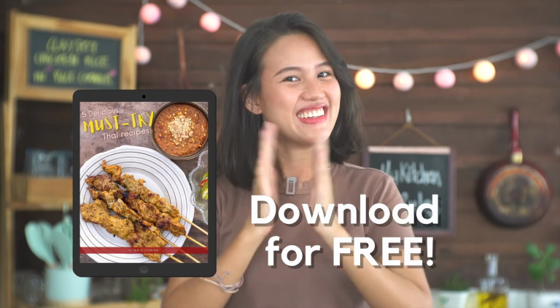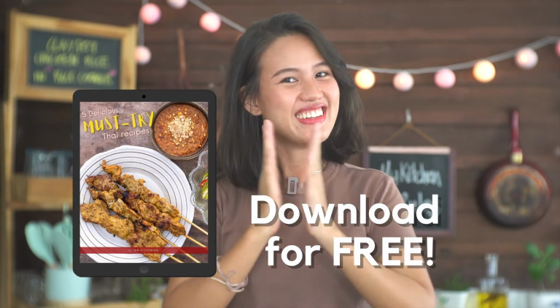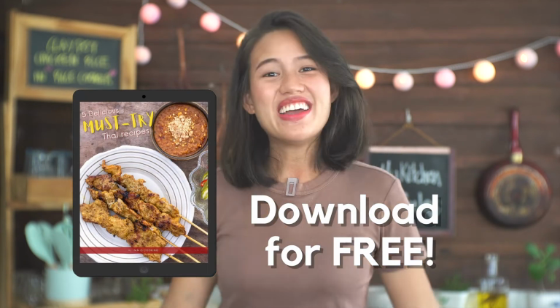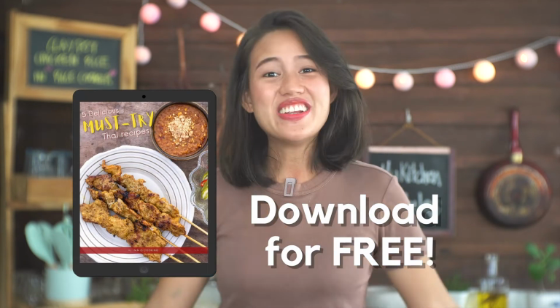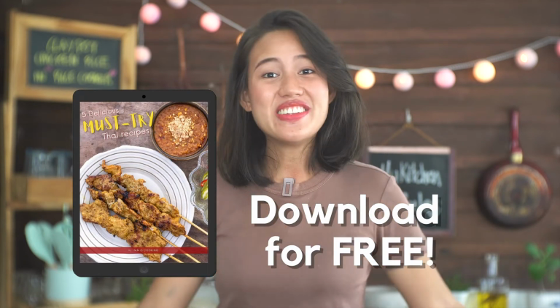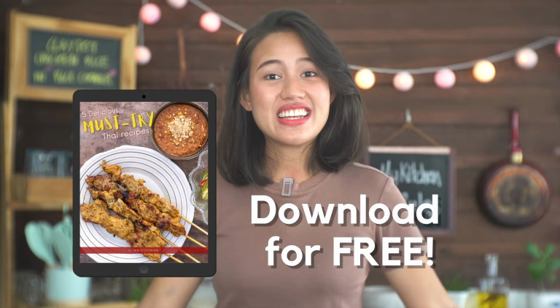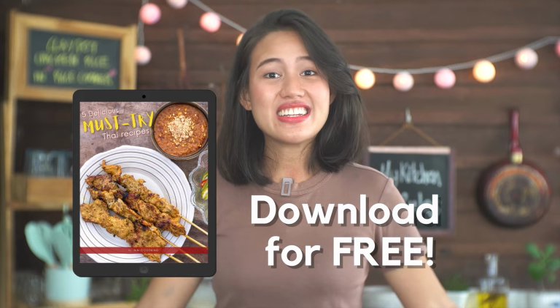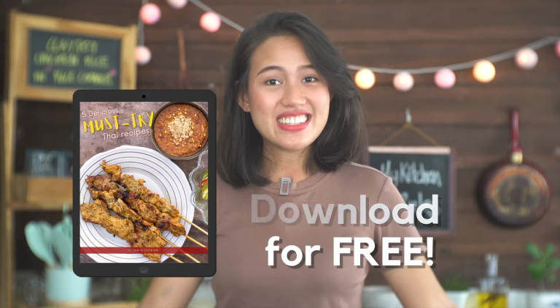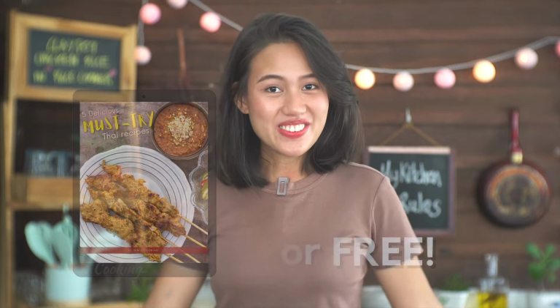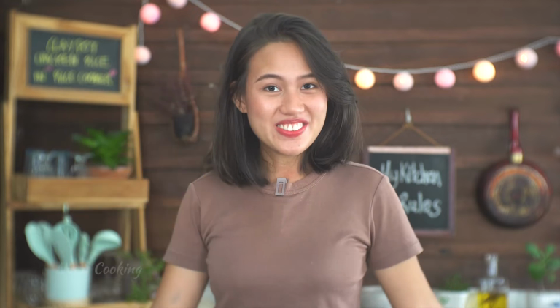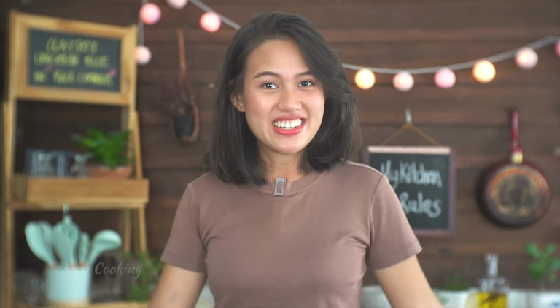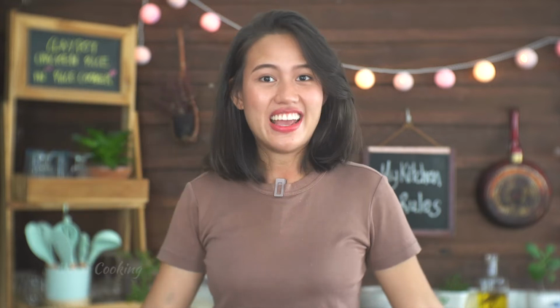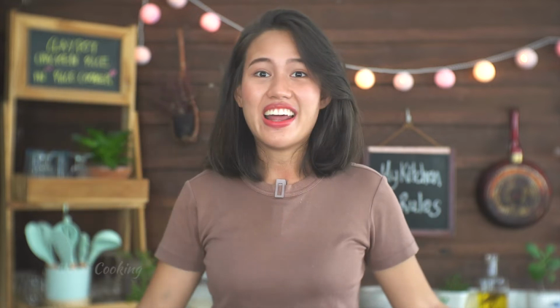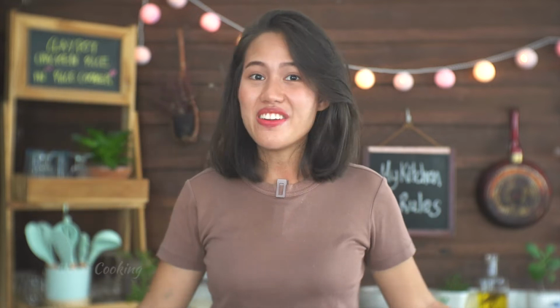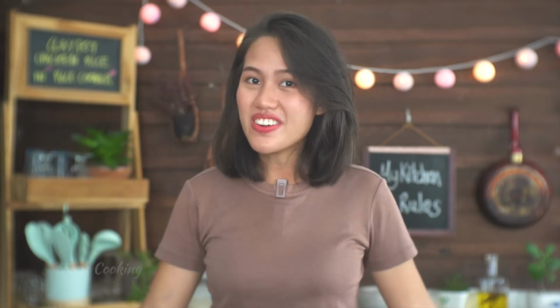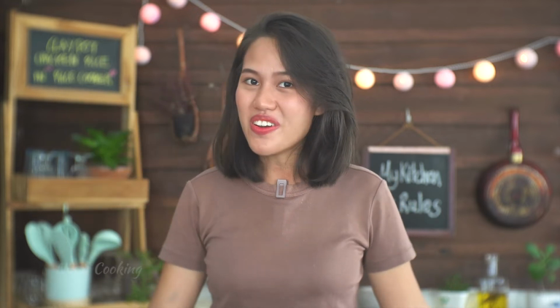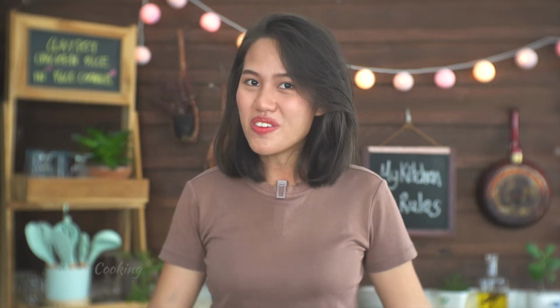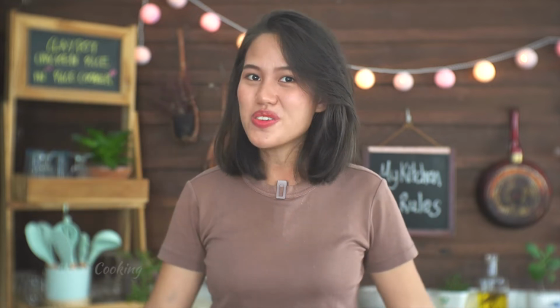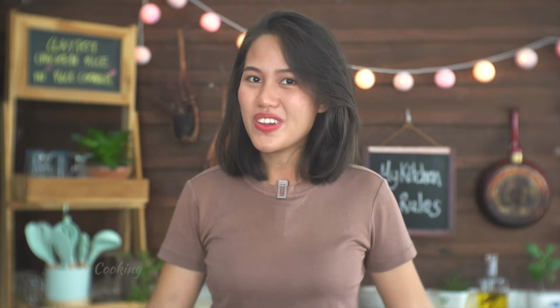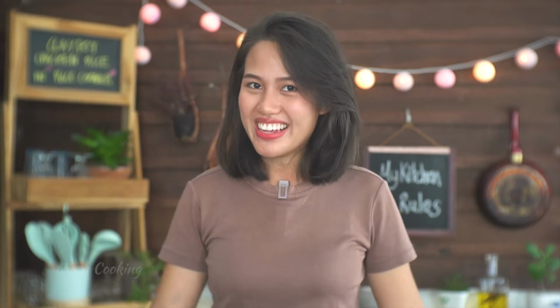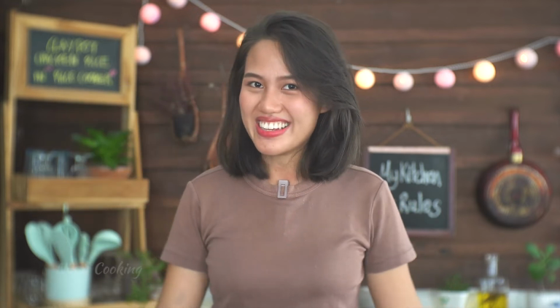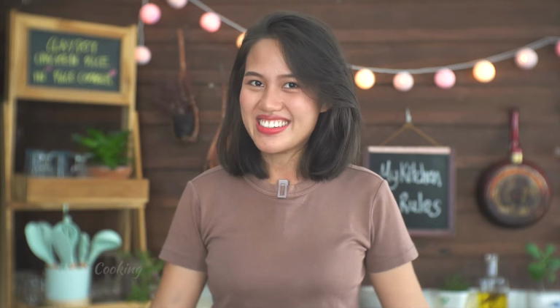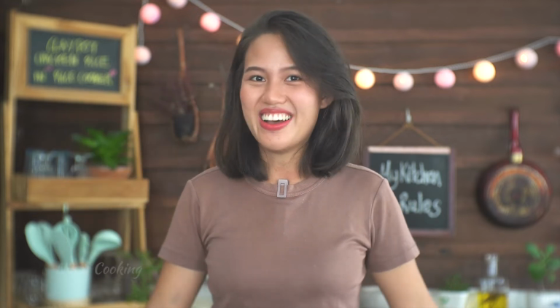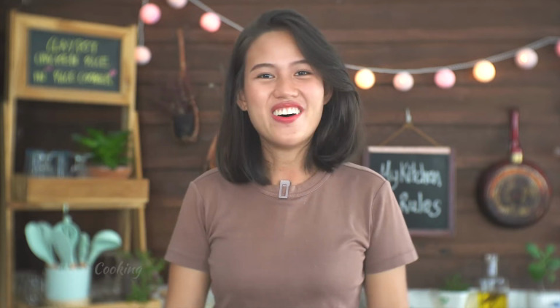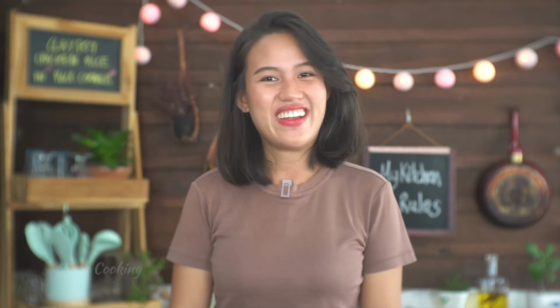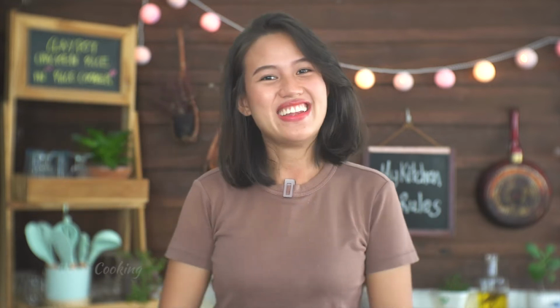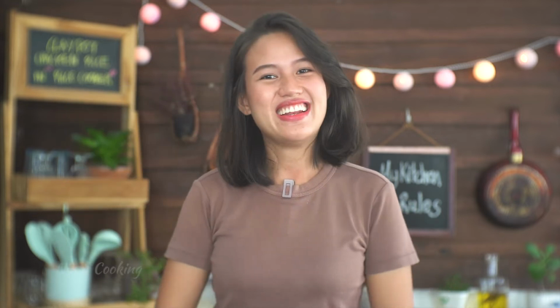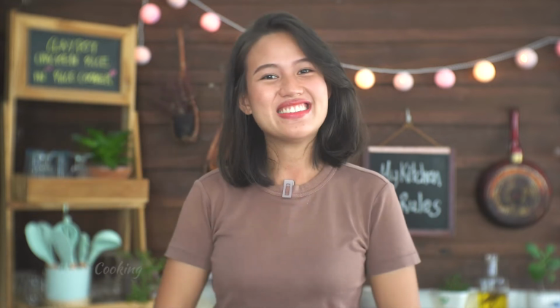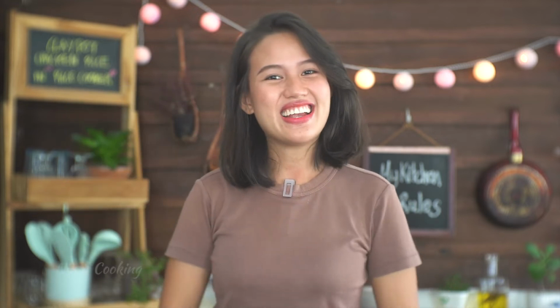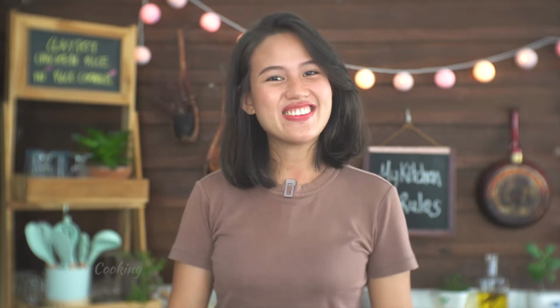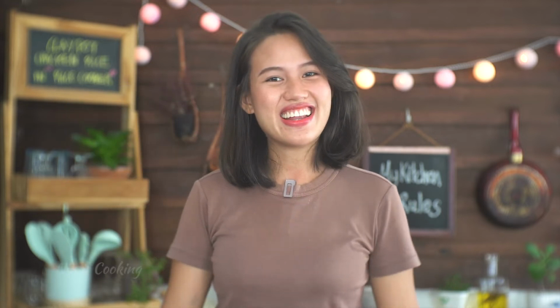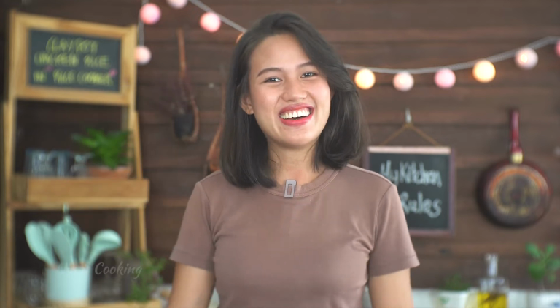I will leave the link in the description and I really hope you will like it. Alright, let's start cooking now!